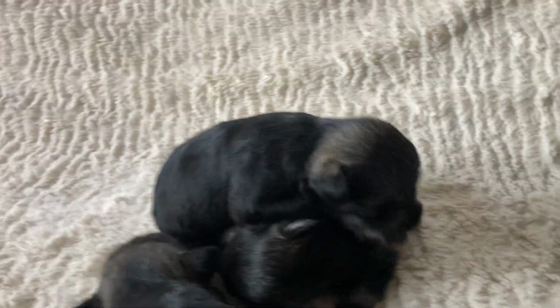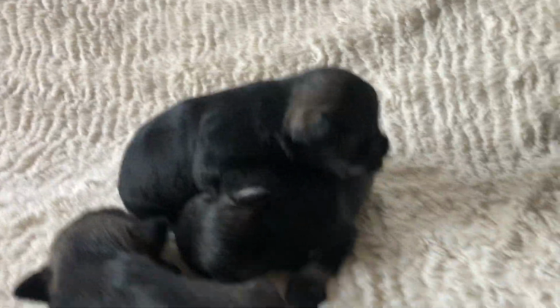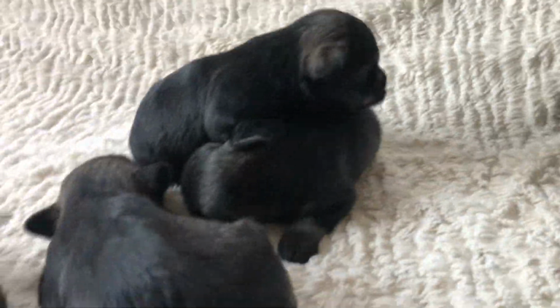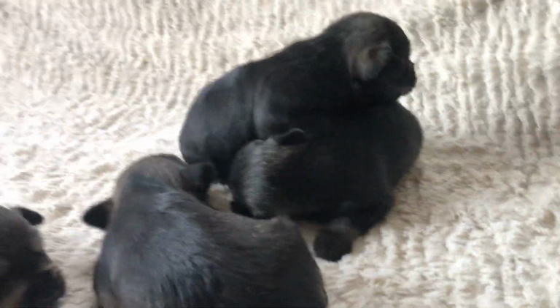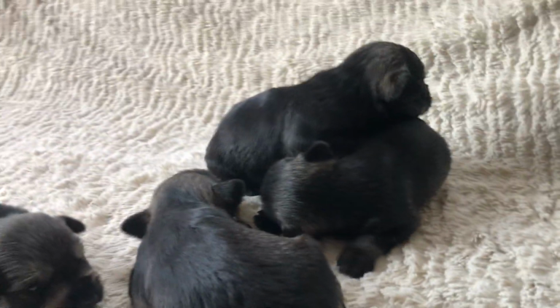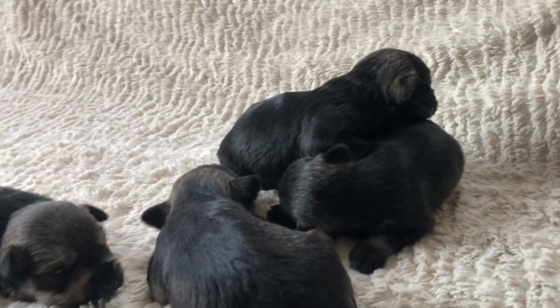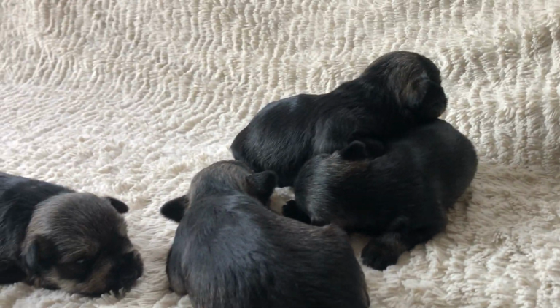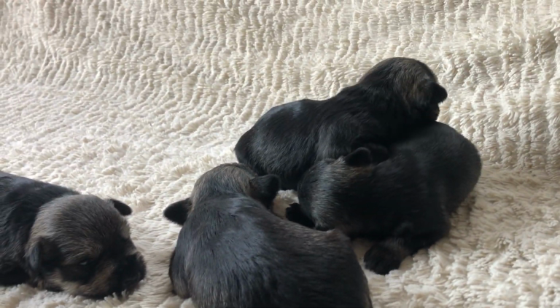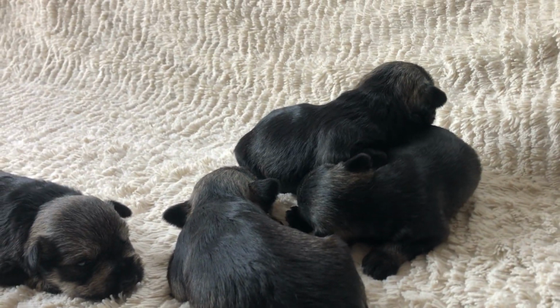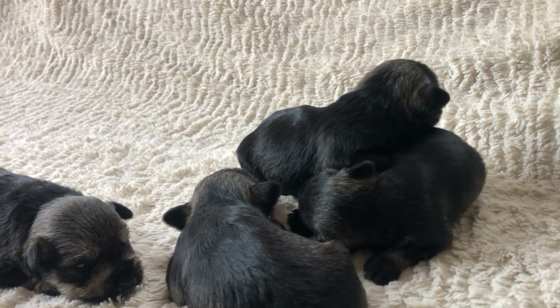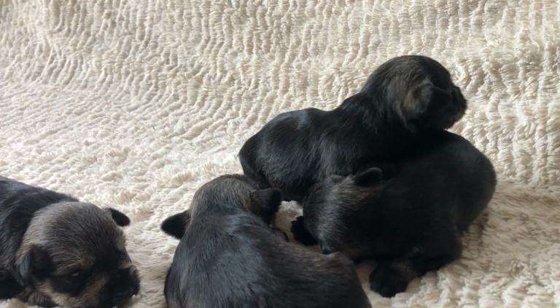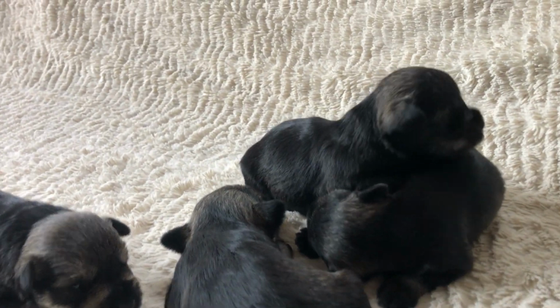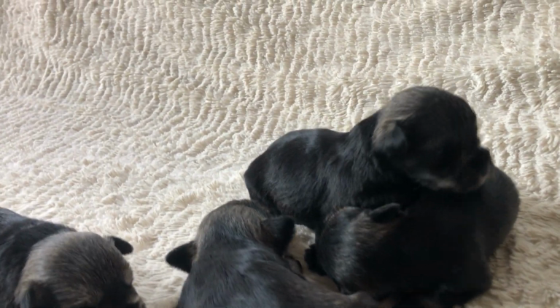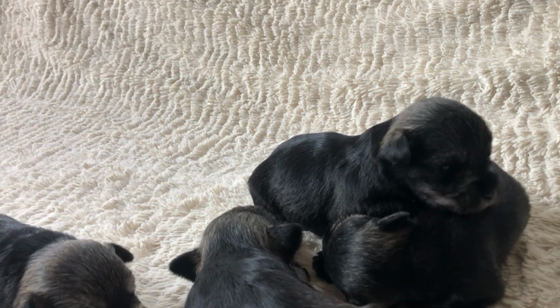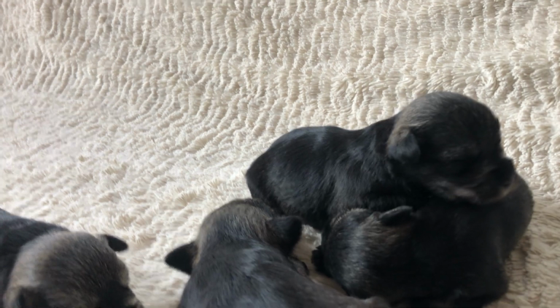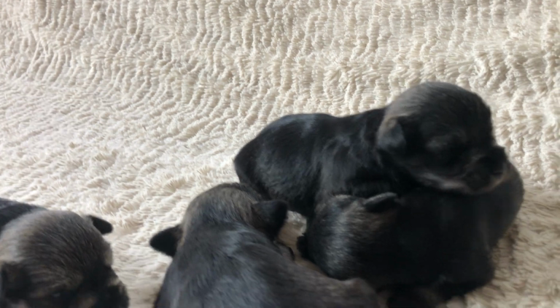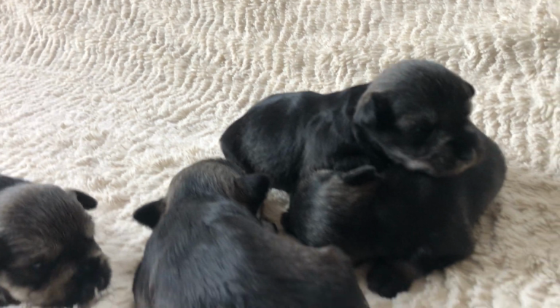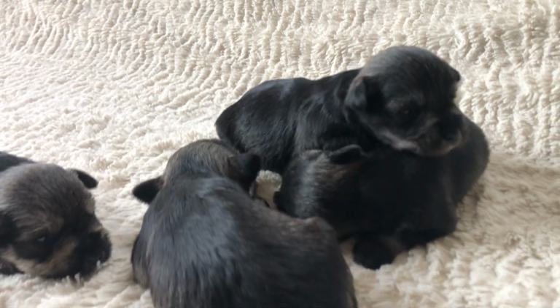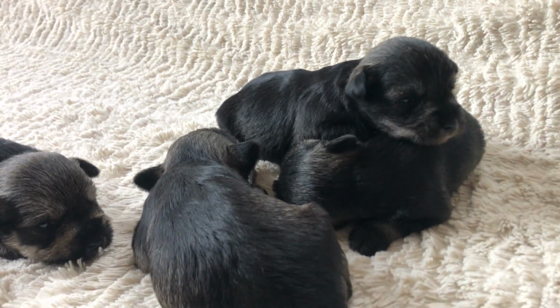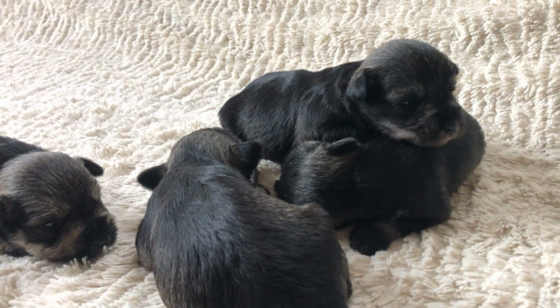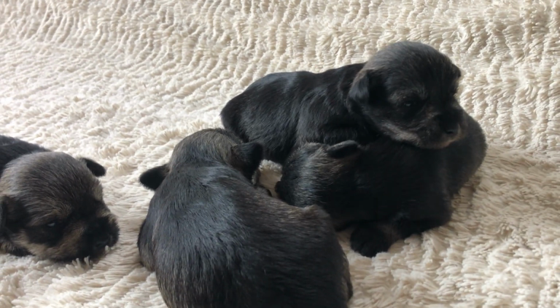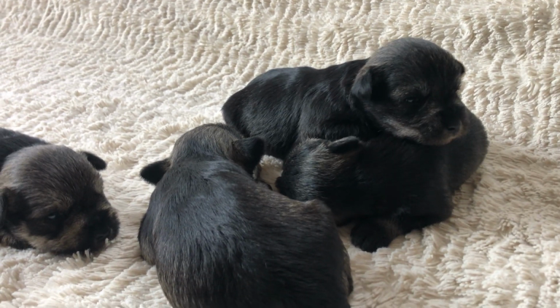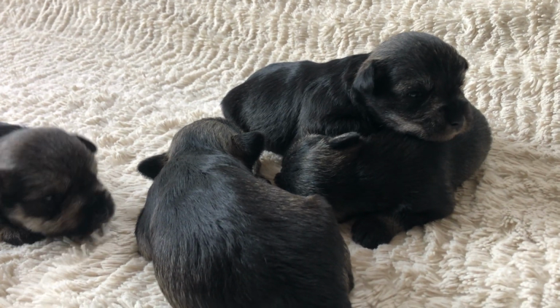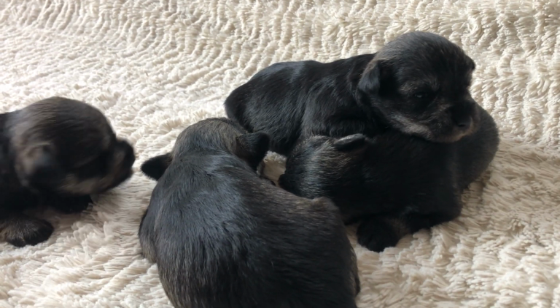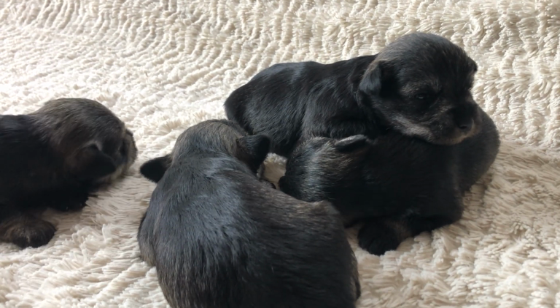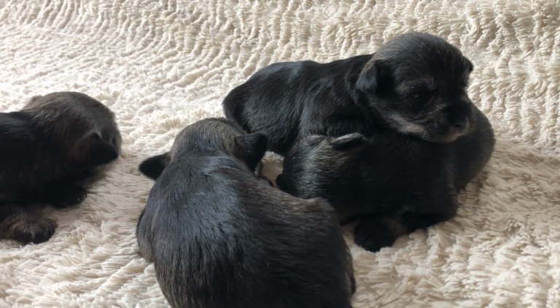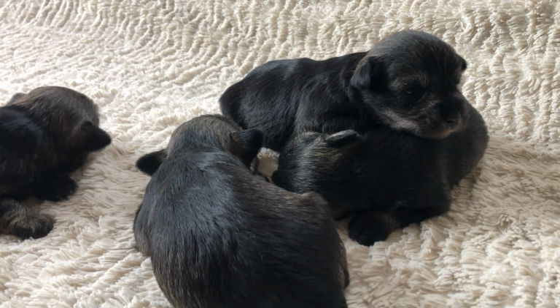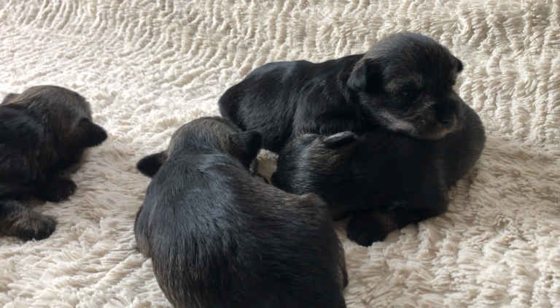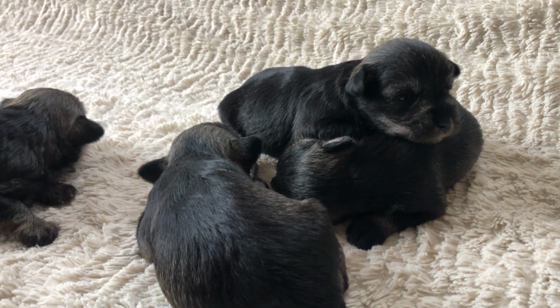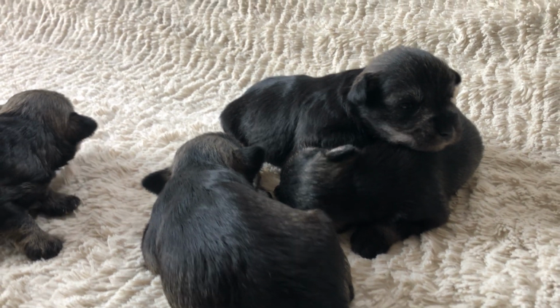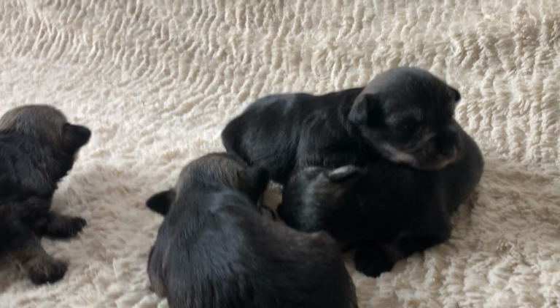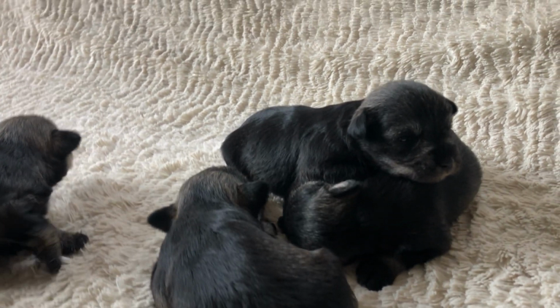These little guys love their puppy piles. They get all snuggled up together, sometimes just right on top of each other.